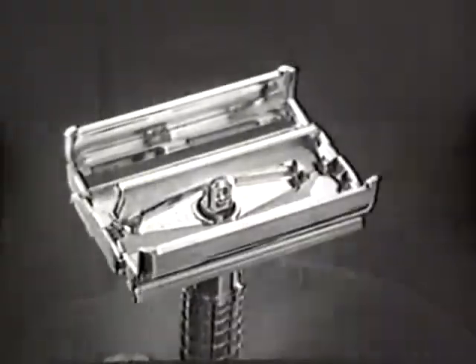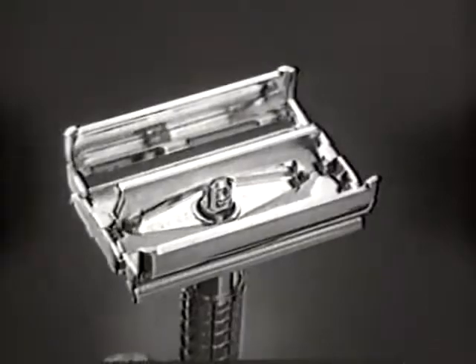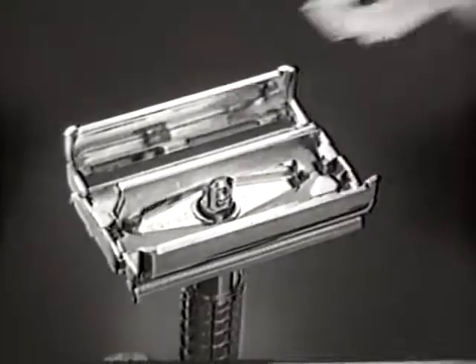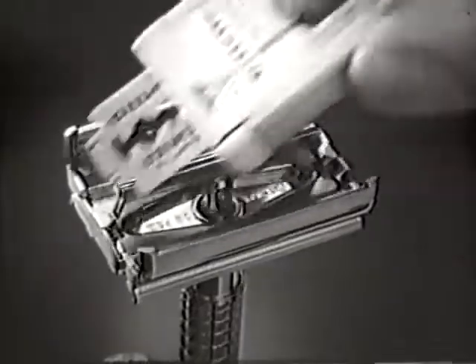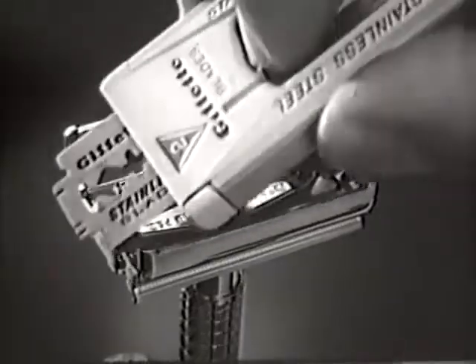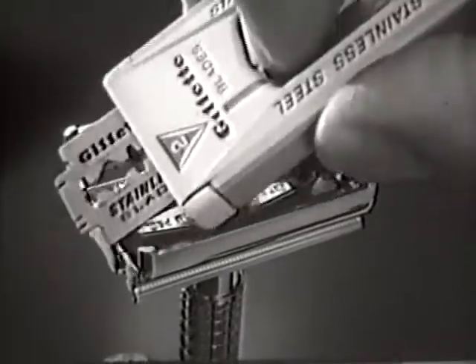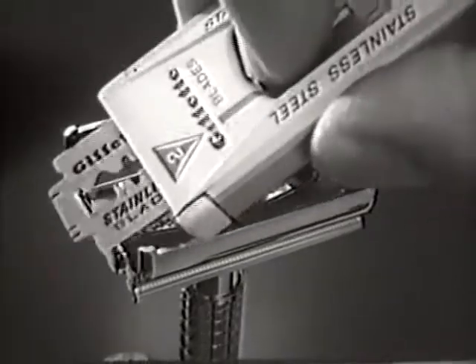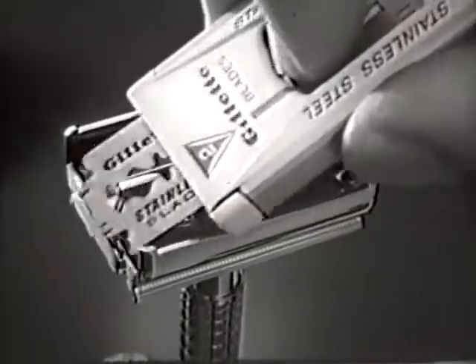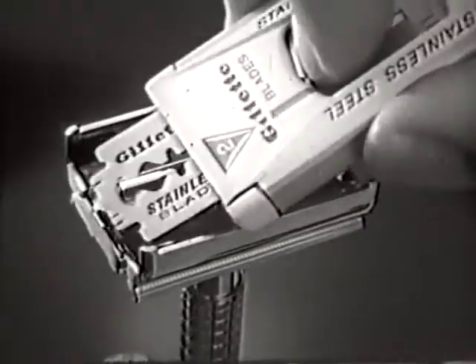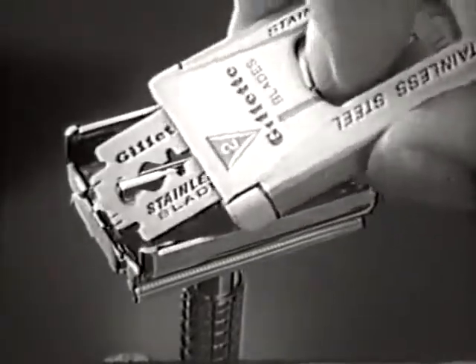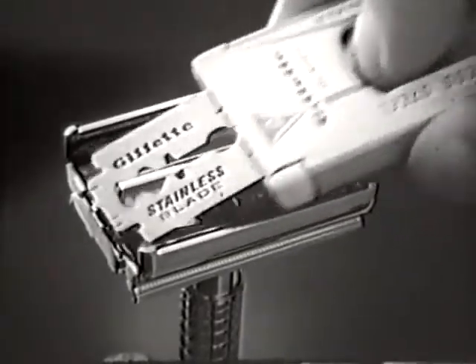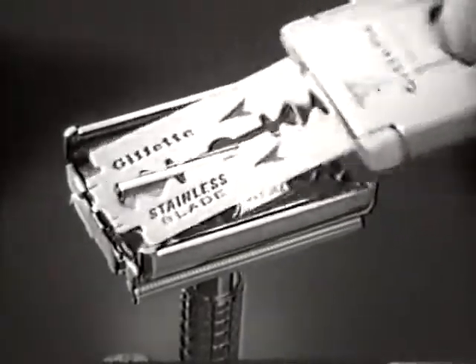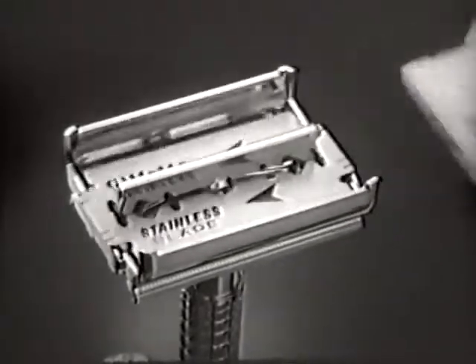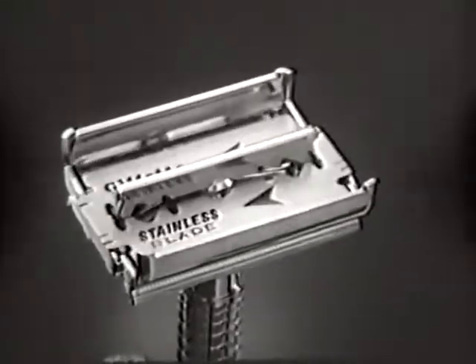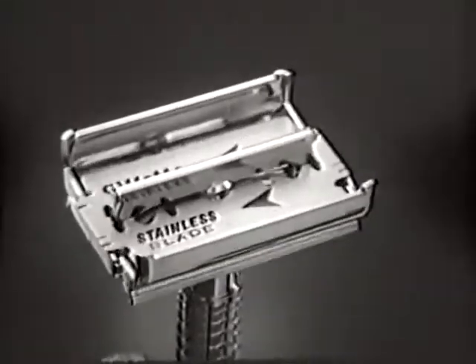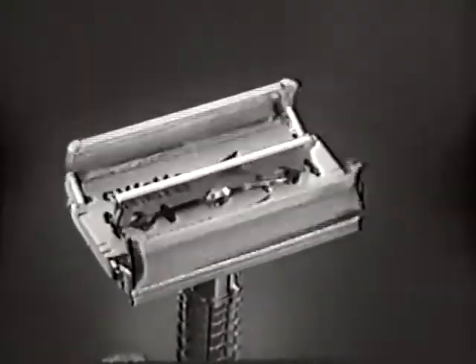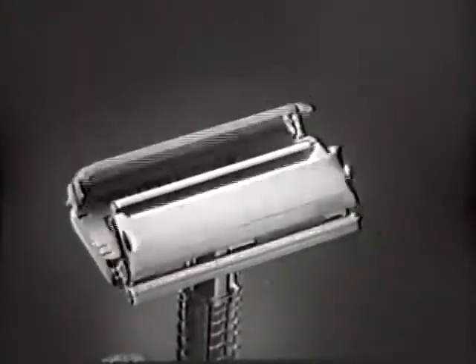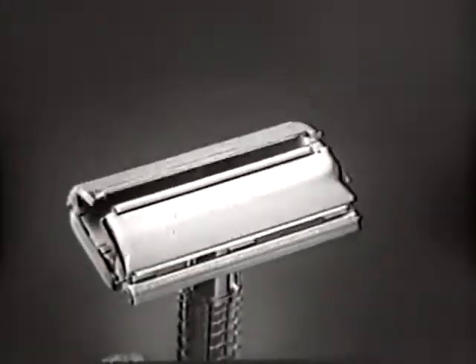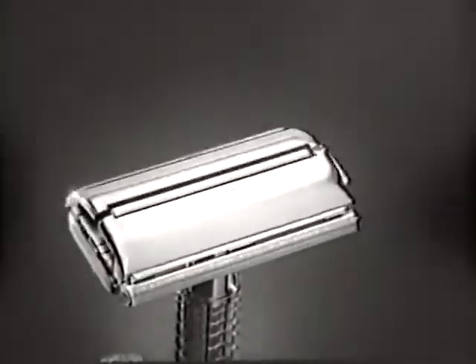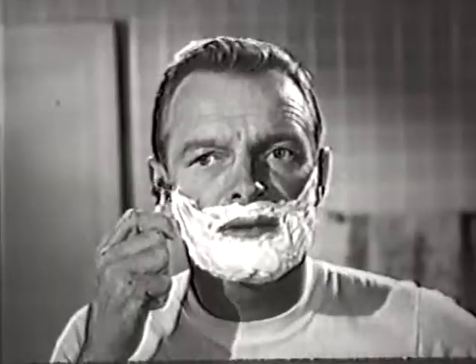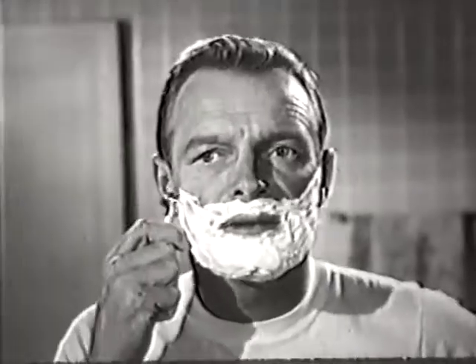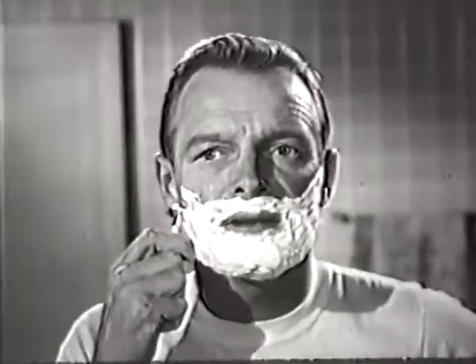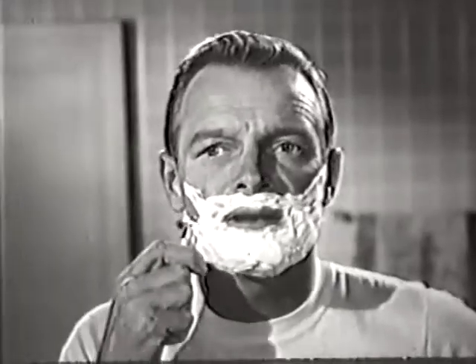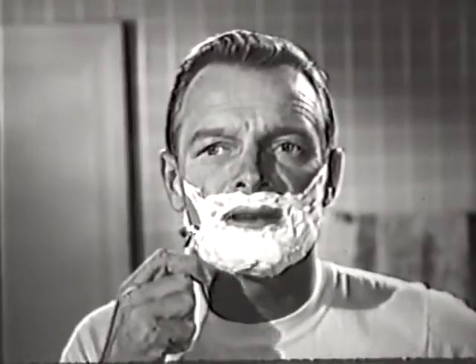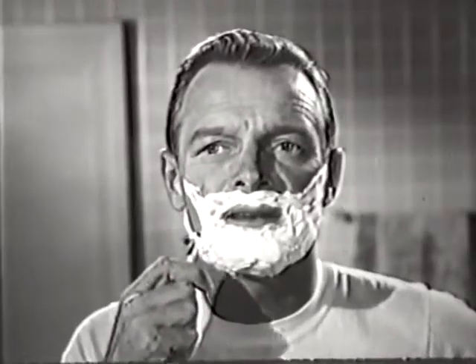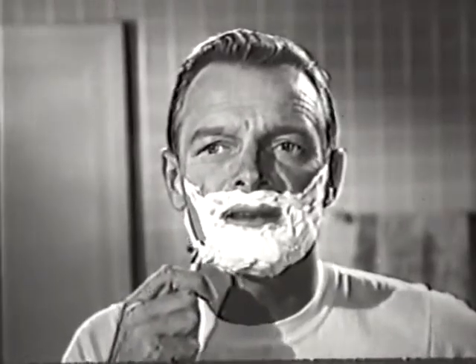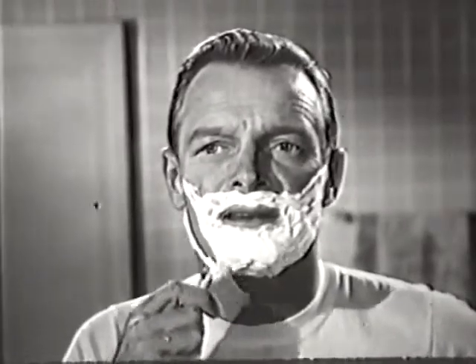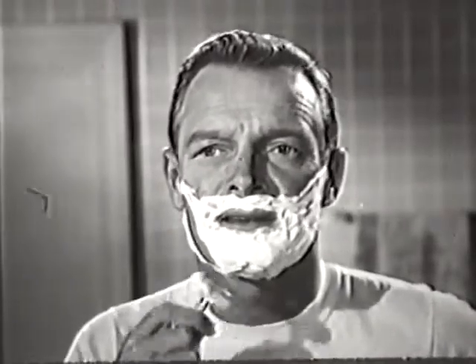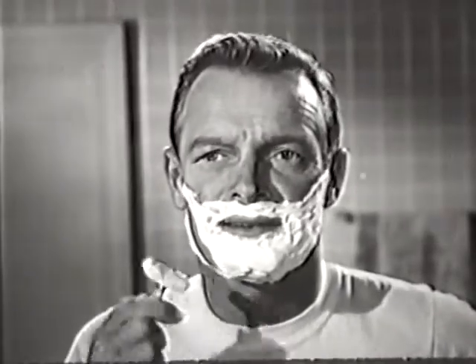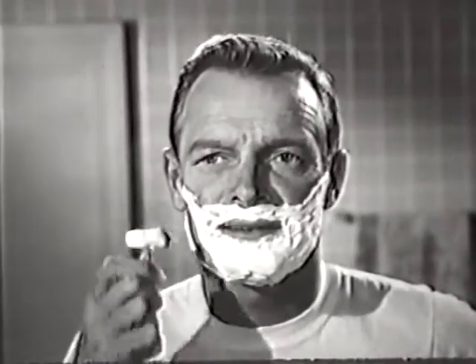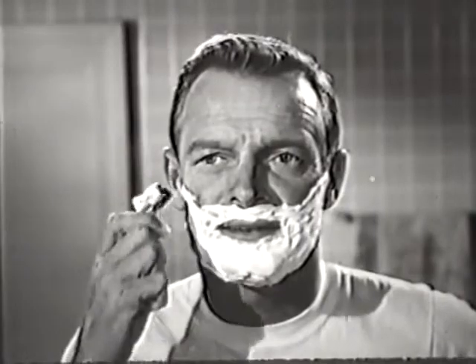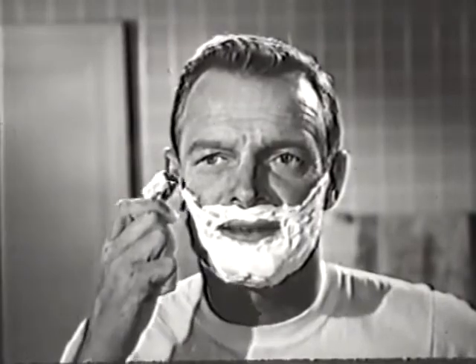The incomparable Gillette stainless blade has the world's sharpest, easiest shaving, long-lasting edges.